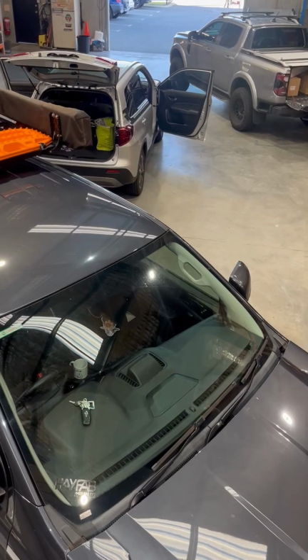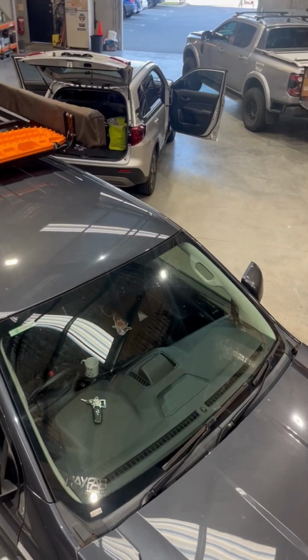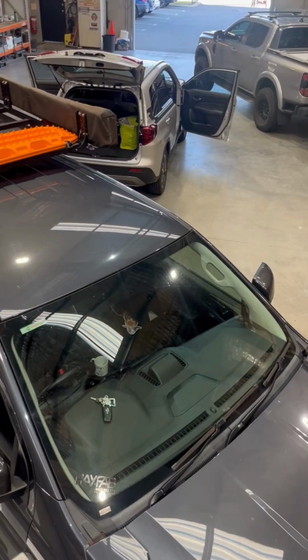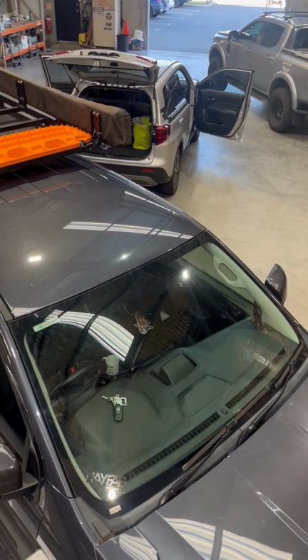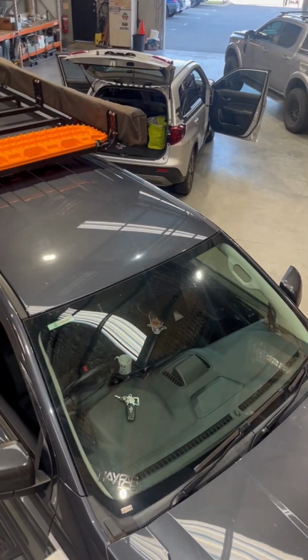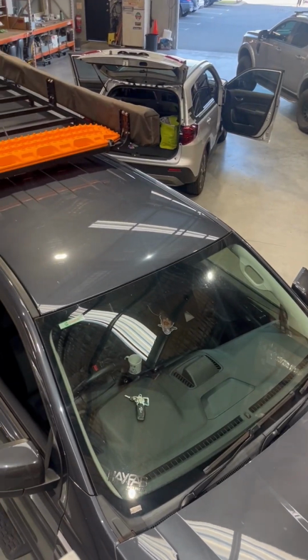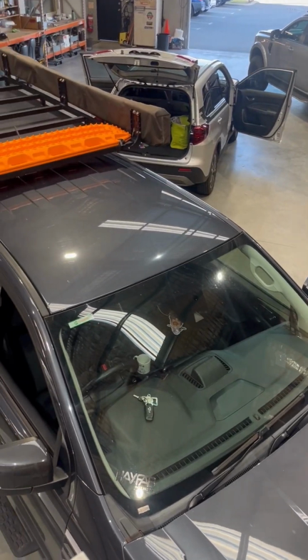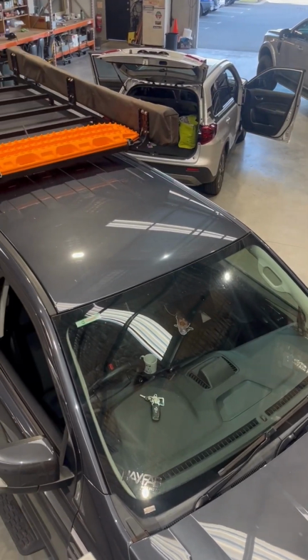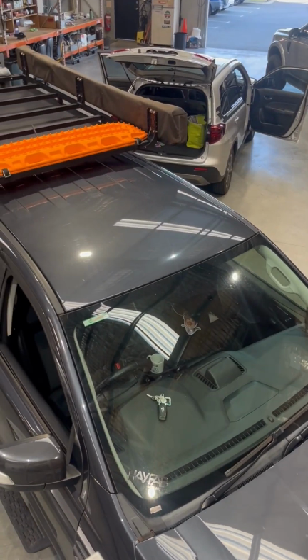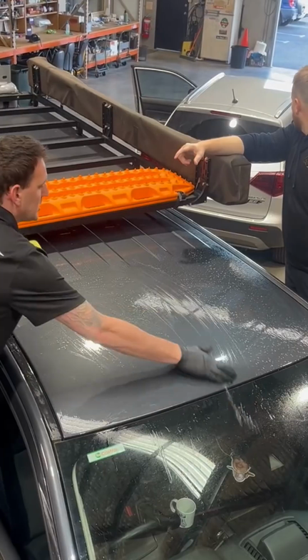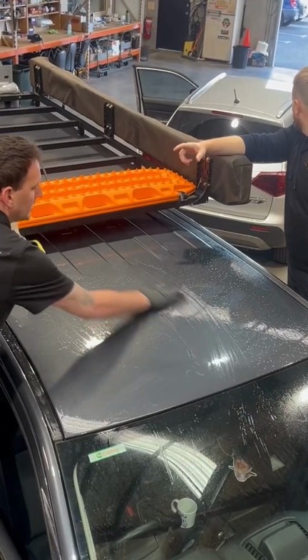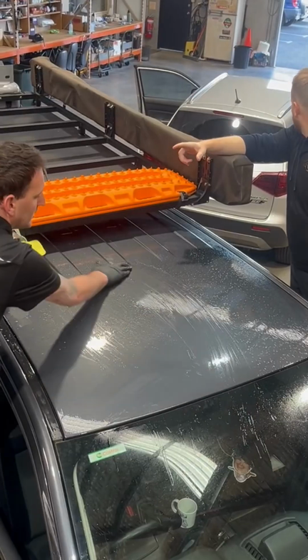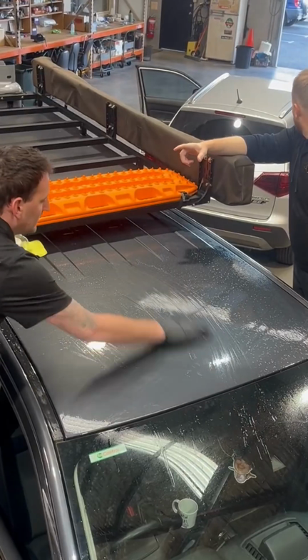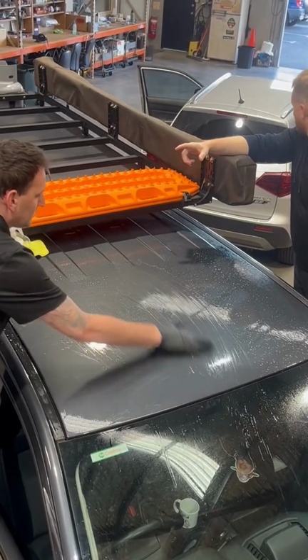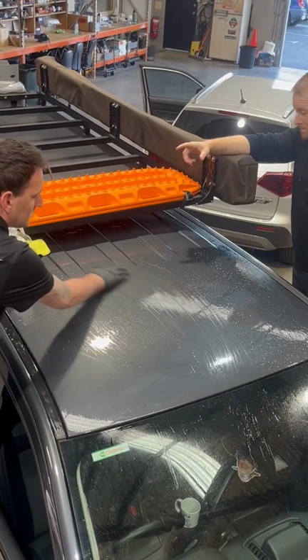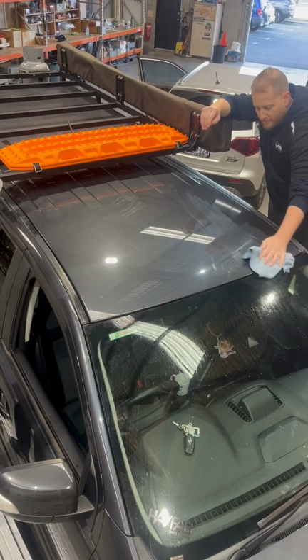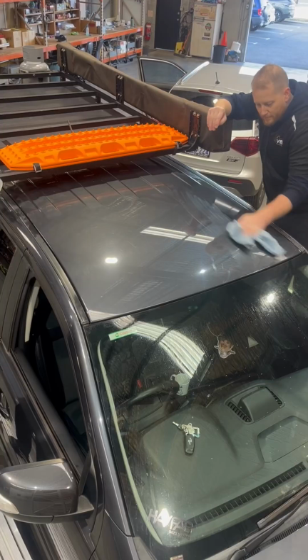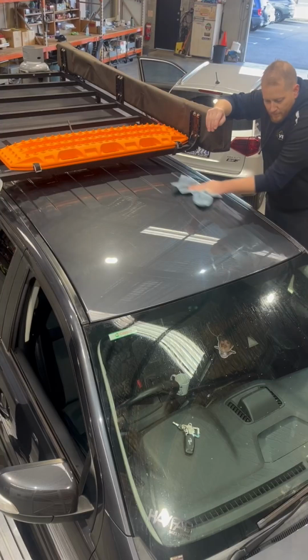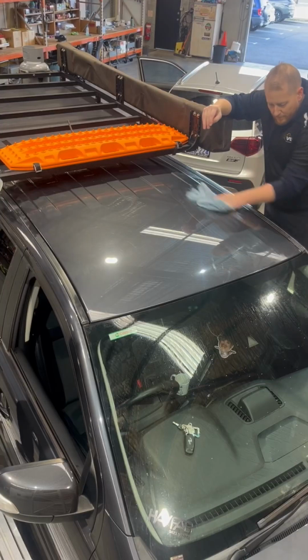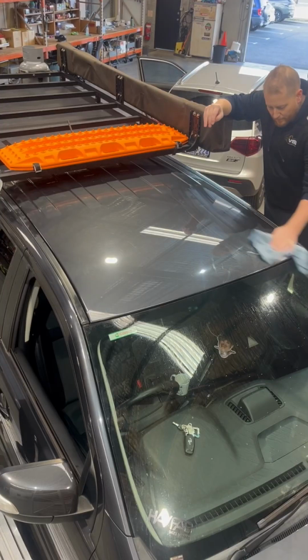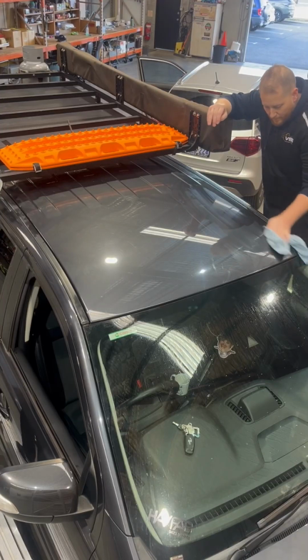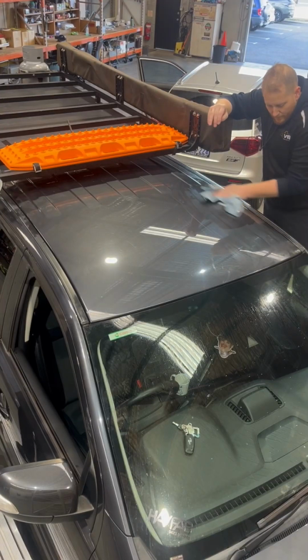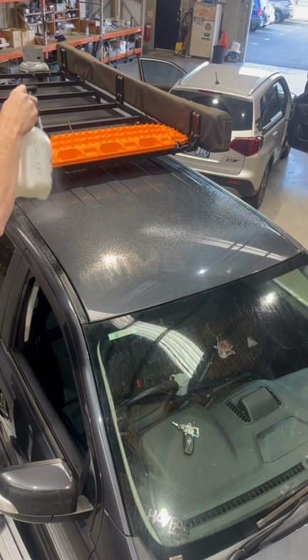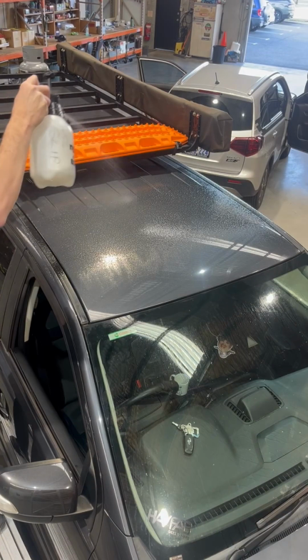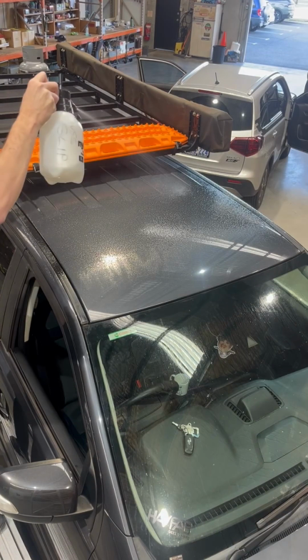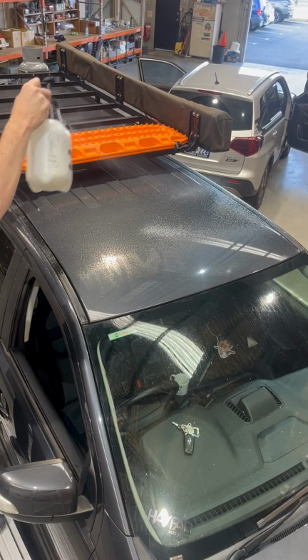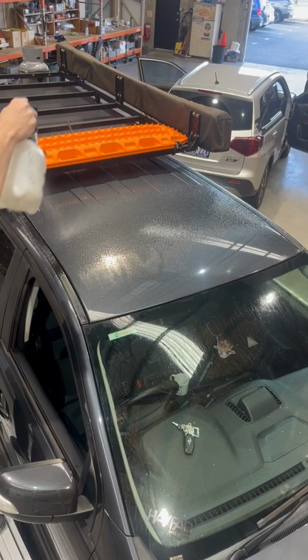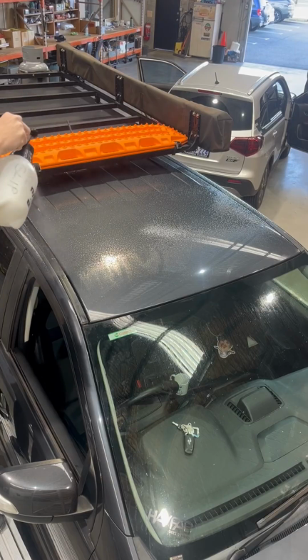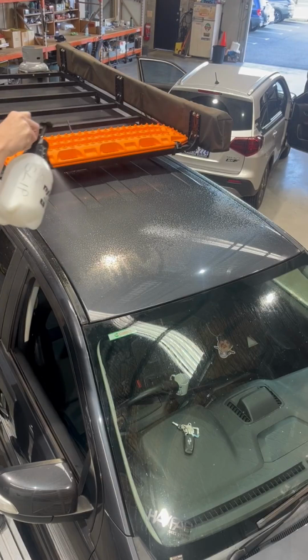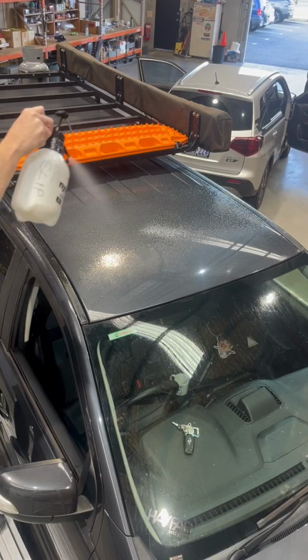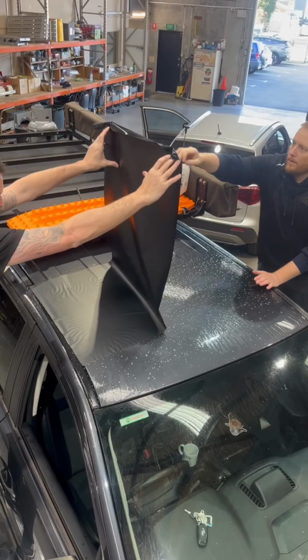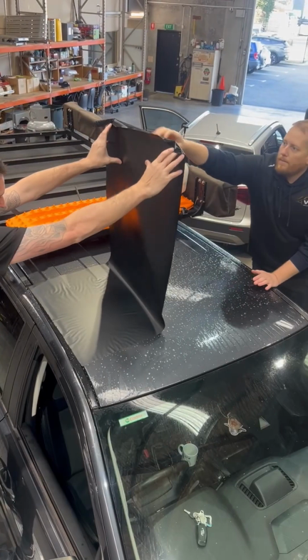Today we're installing a 125-watt semi-flexible solar panel on the roof of this Ford Ranger.